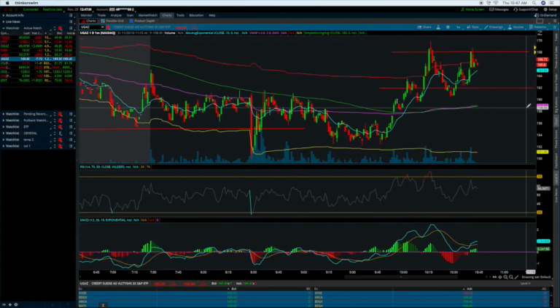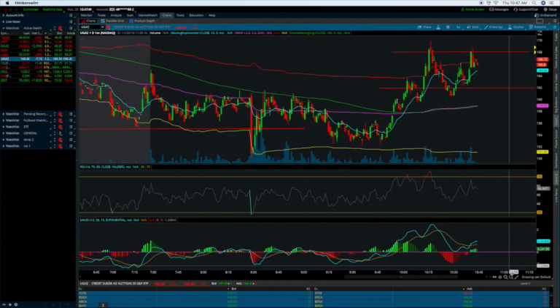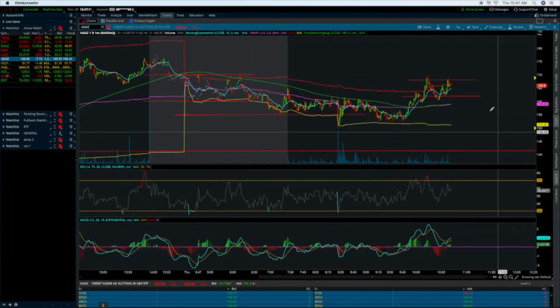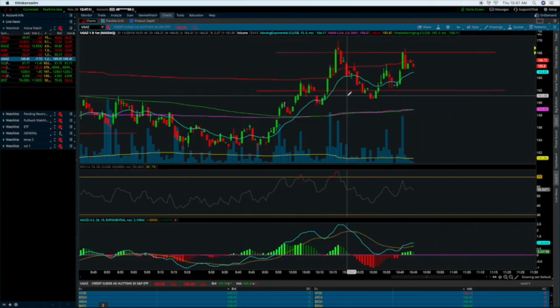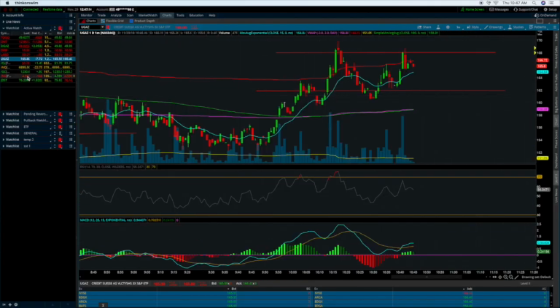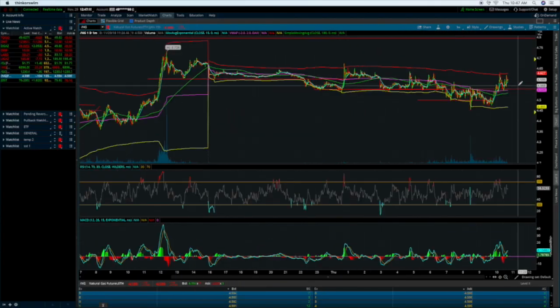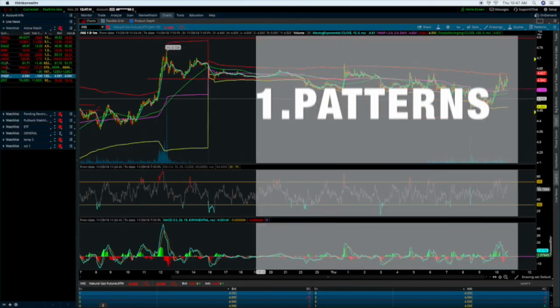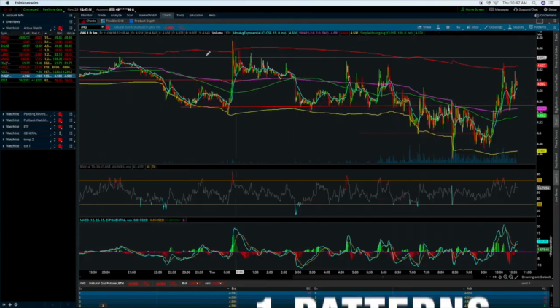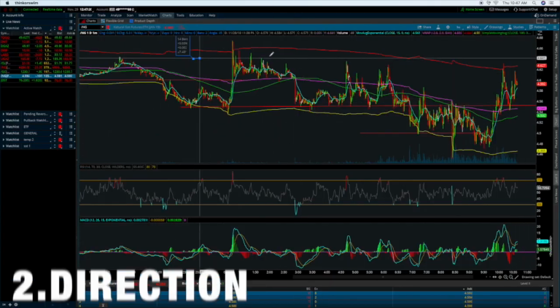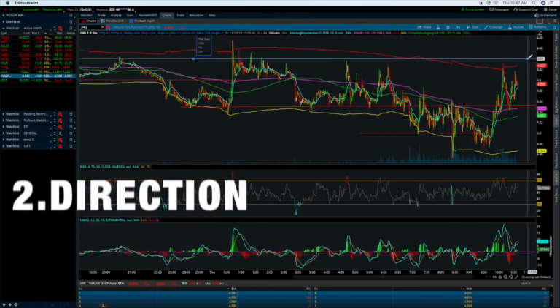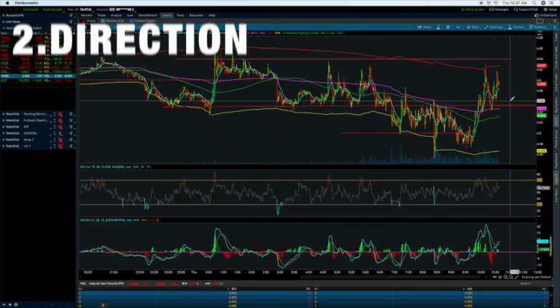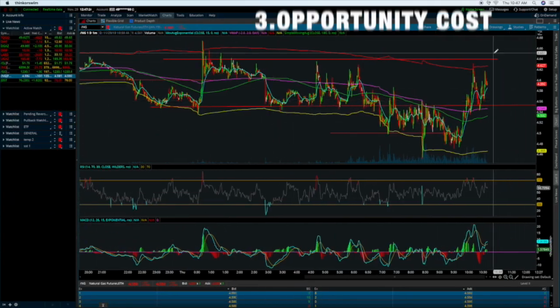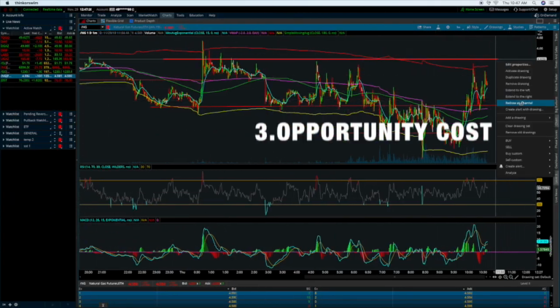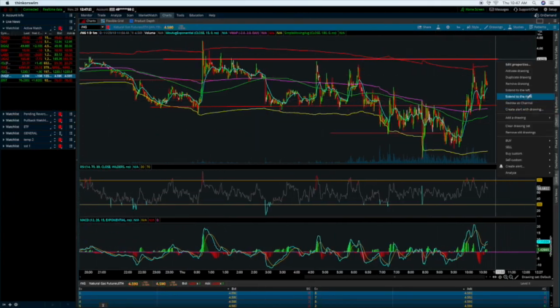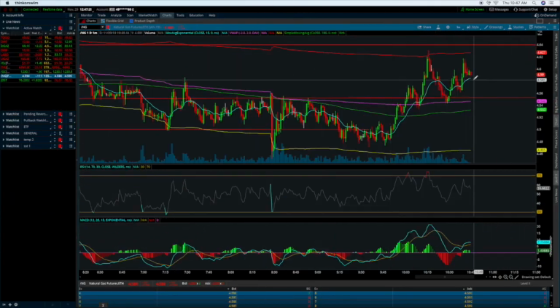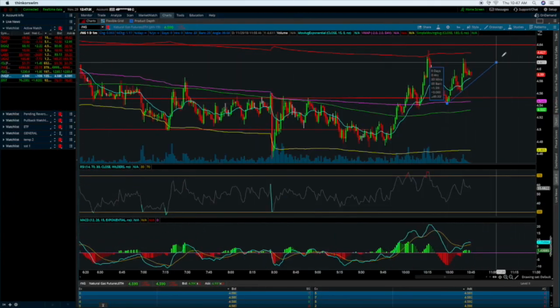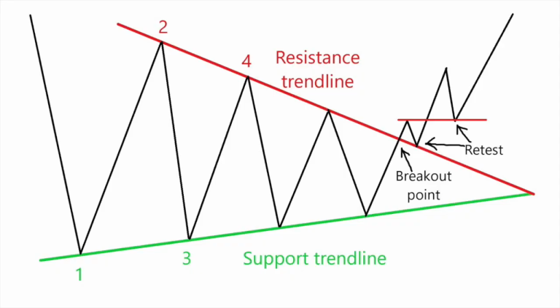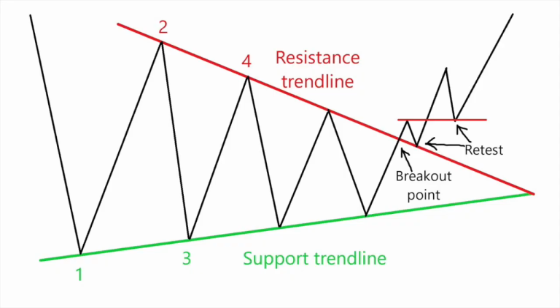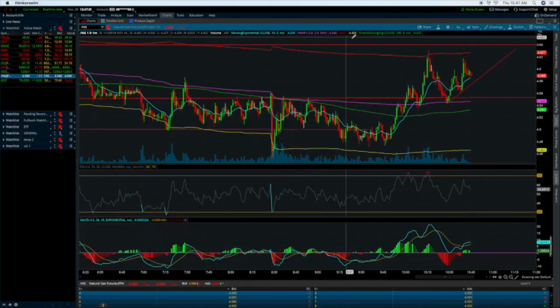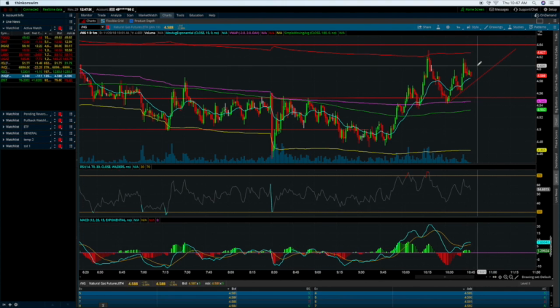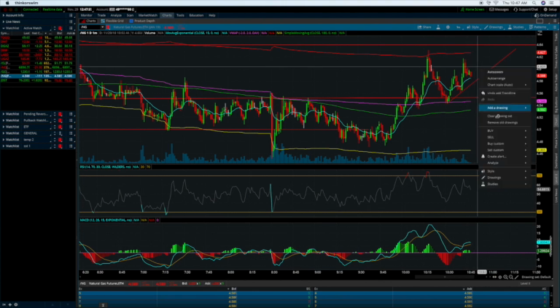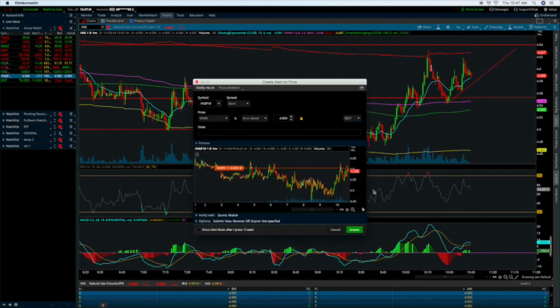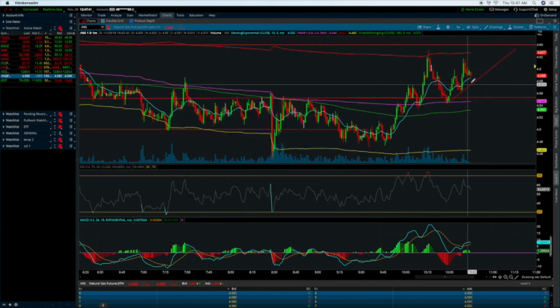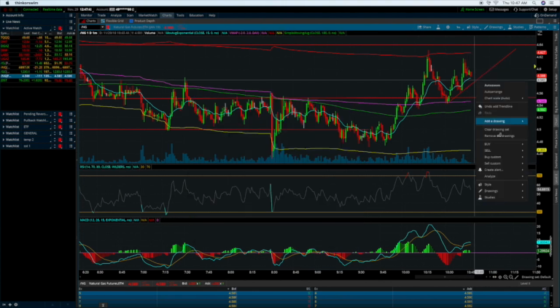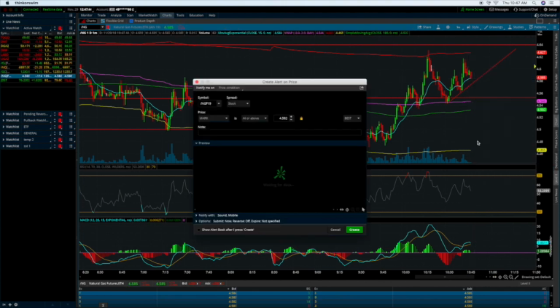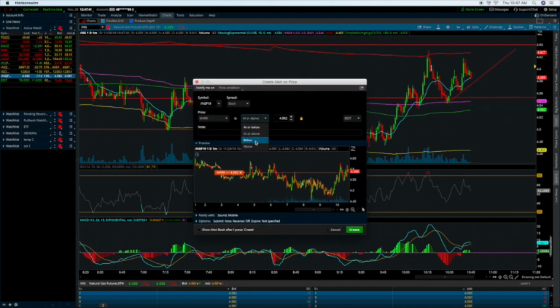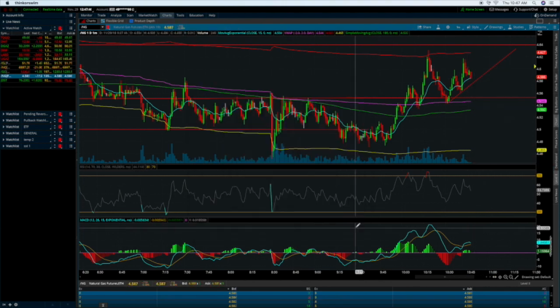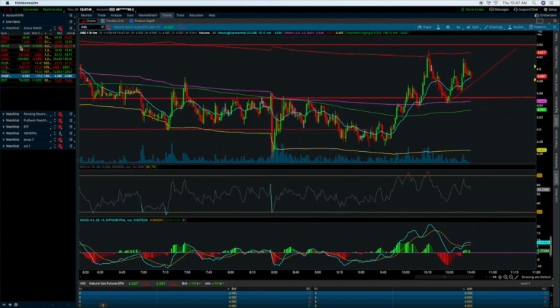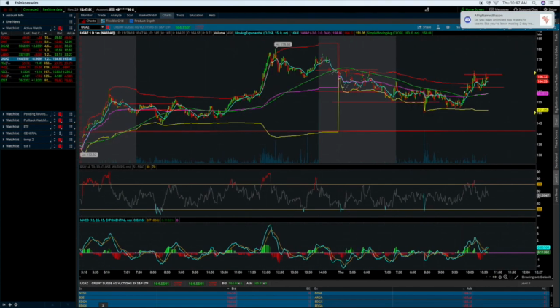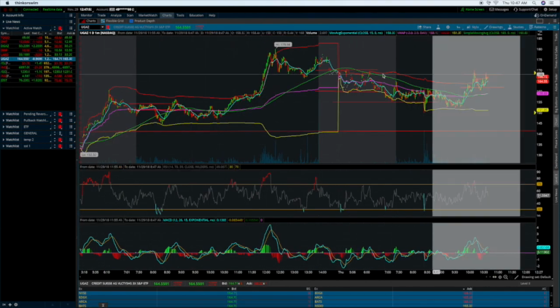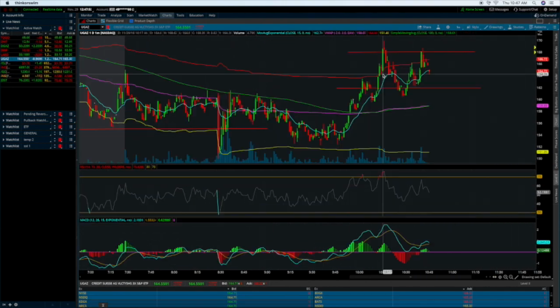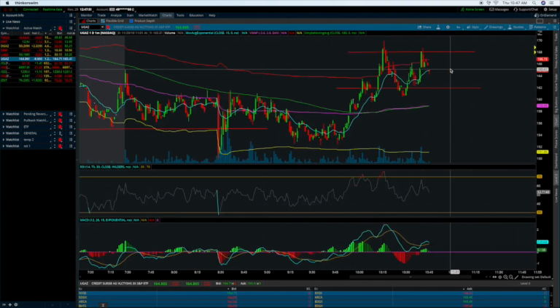I like to focus on three things: patterns, directions, and opportunity cost. Talking about patterns, I want to make sure that this thing continues to make higher highs and higher lows.